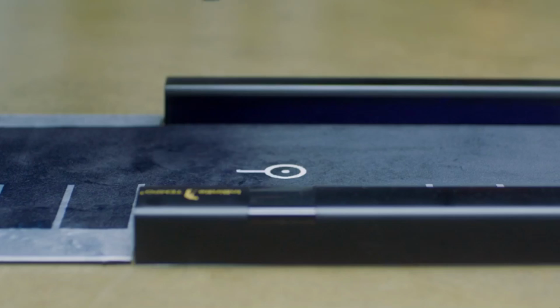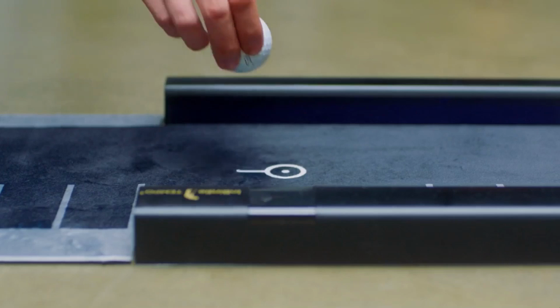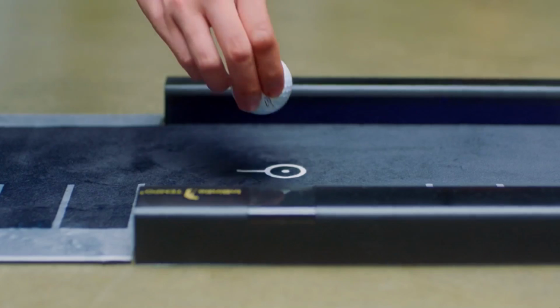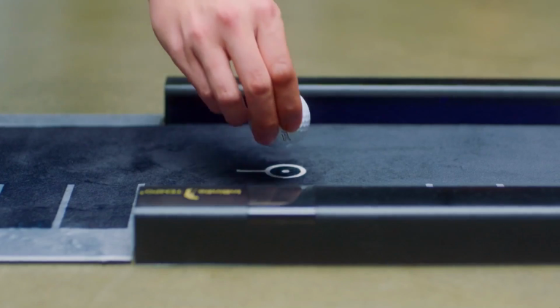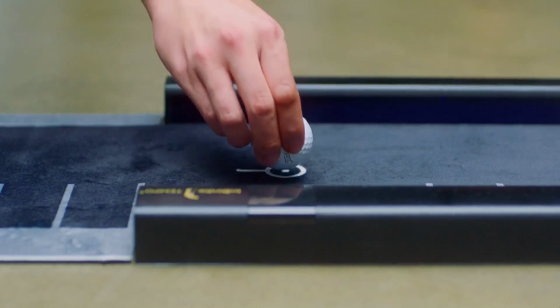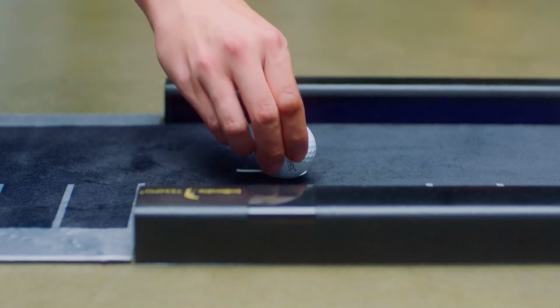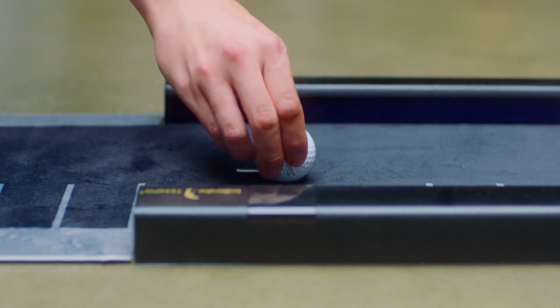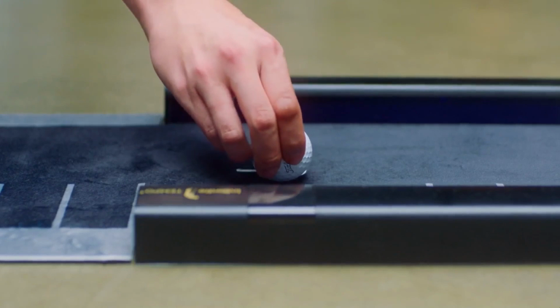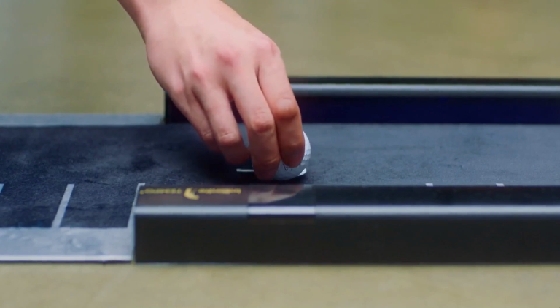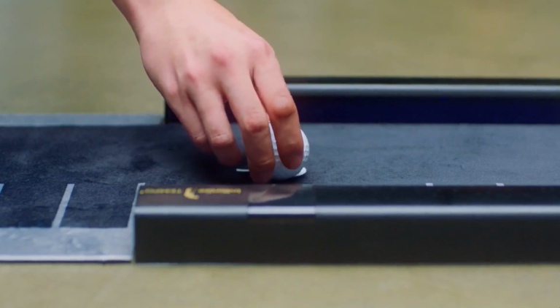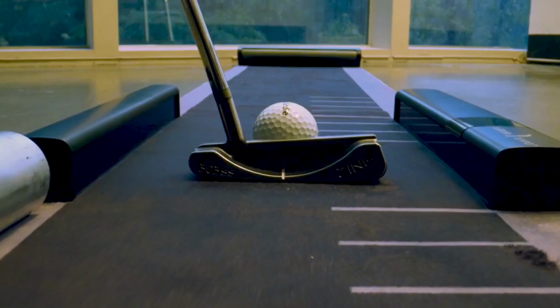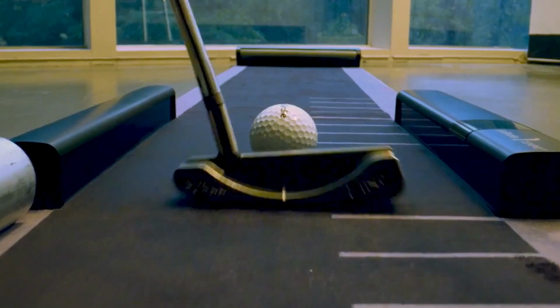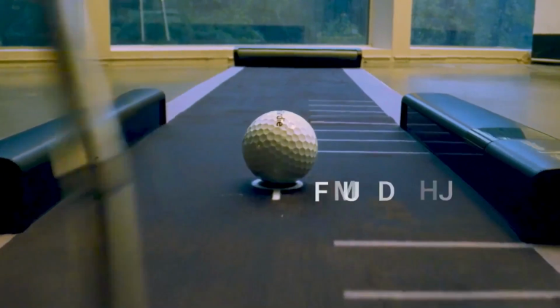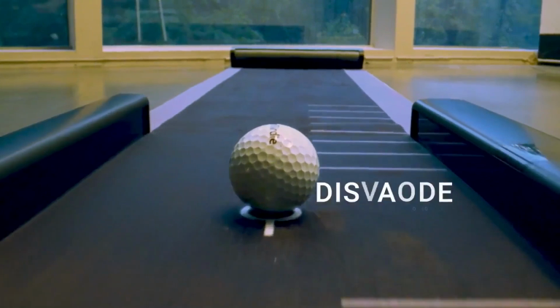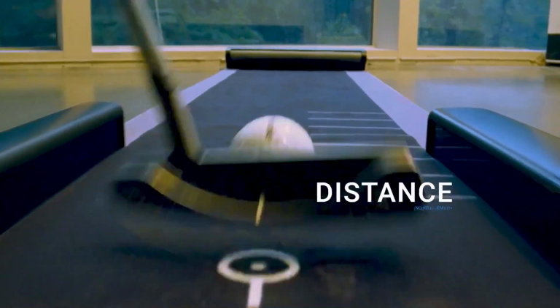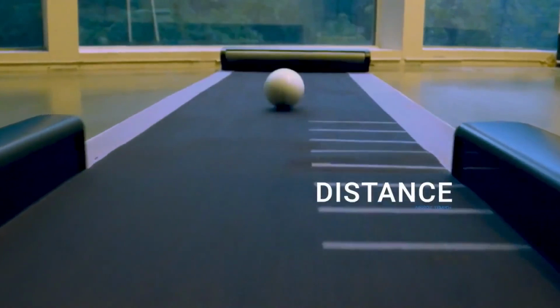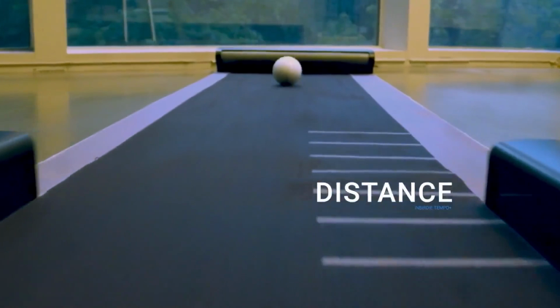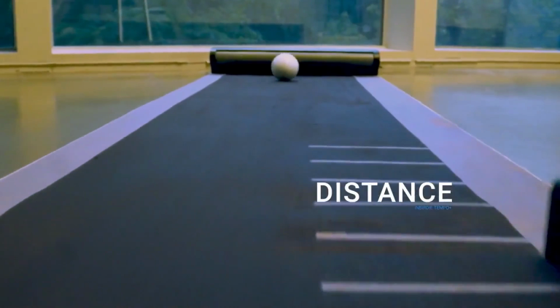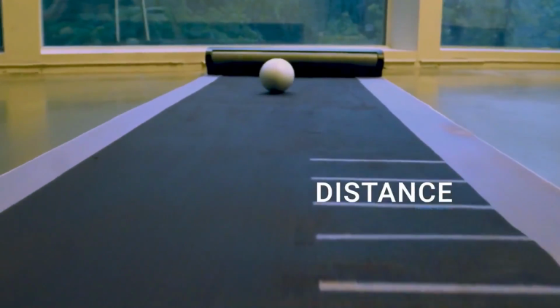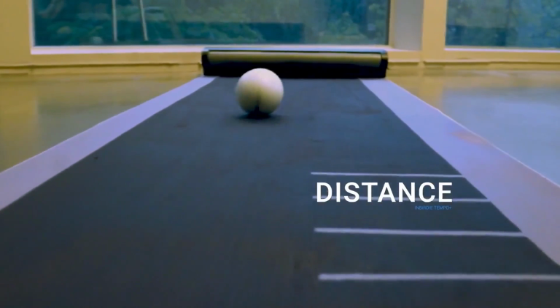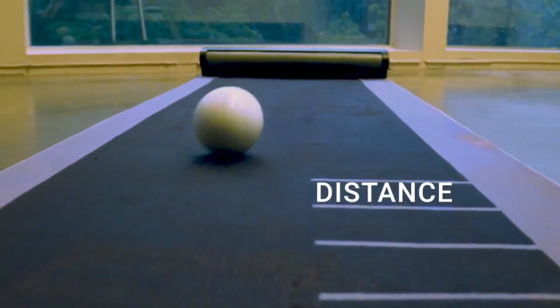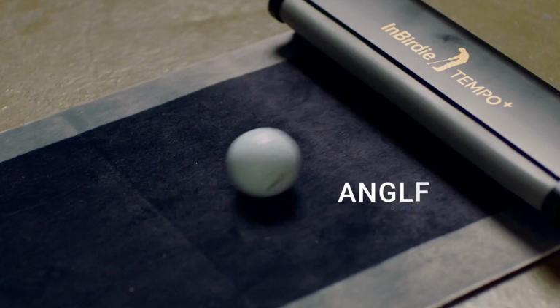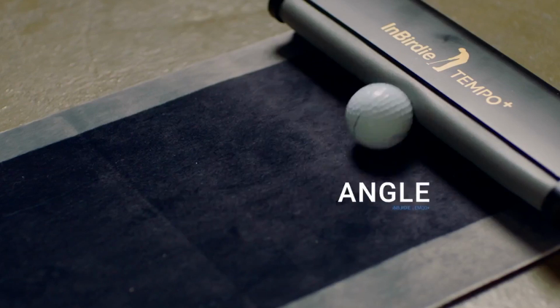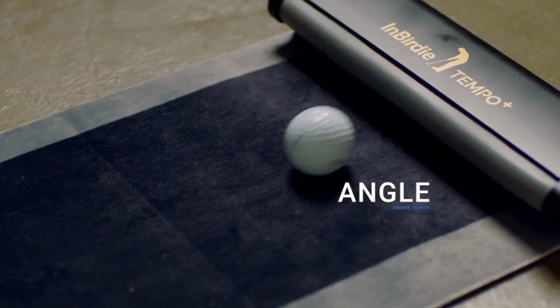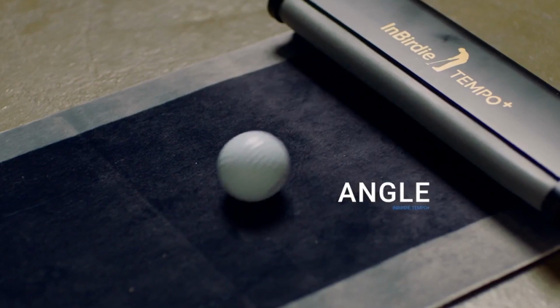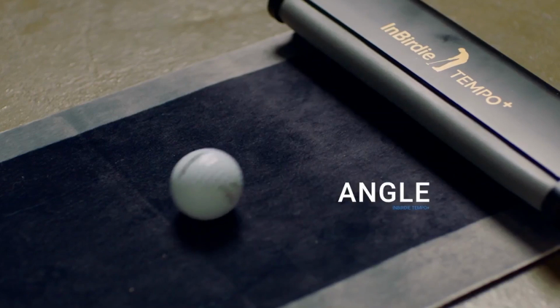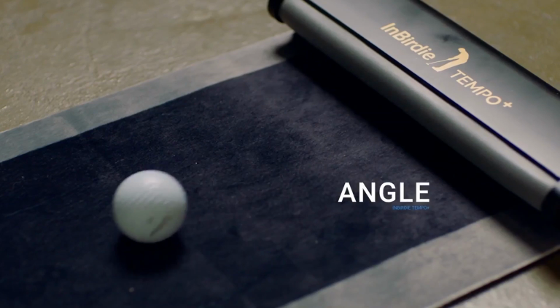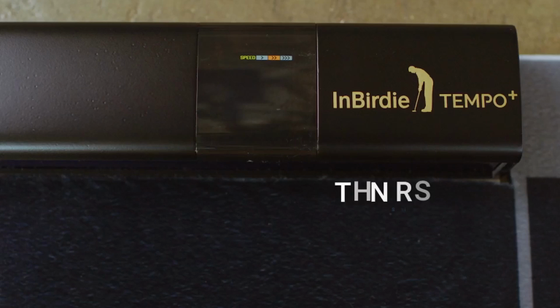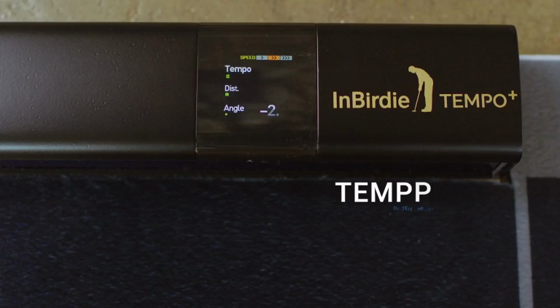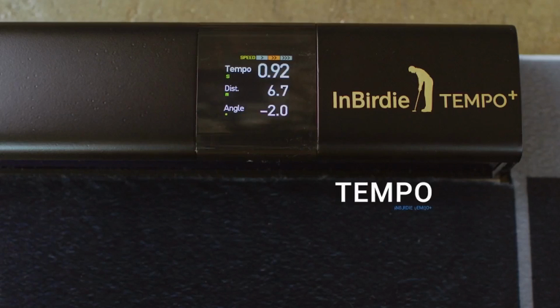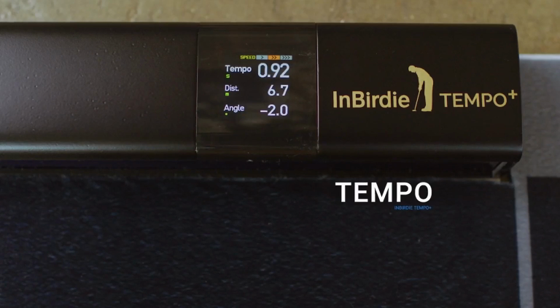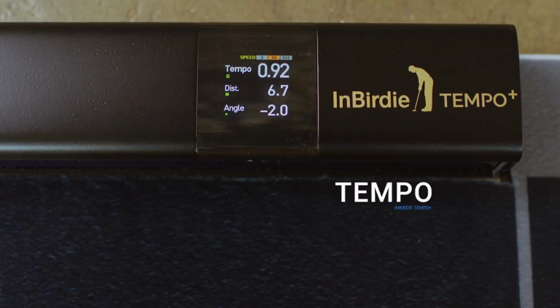Putting practice has three main points: Distance, Angle, and Tempo.